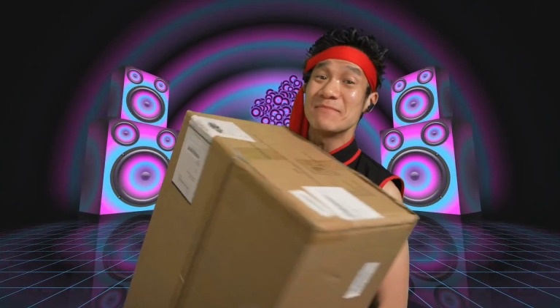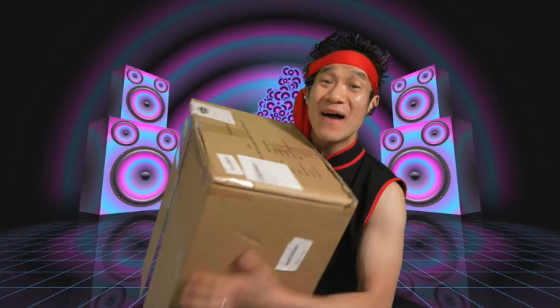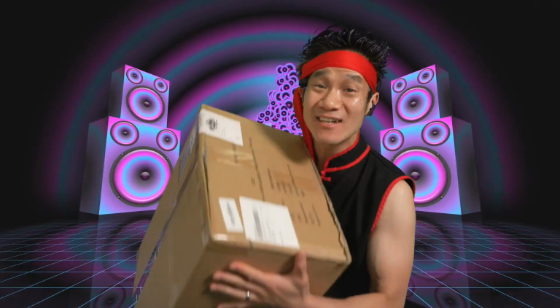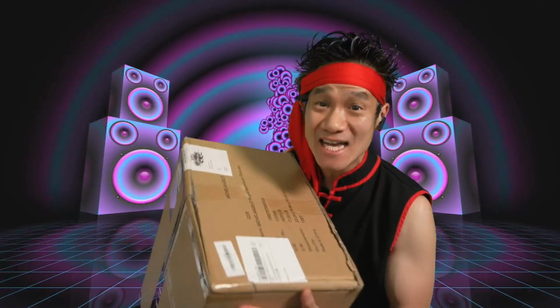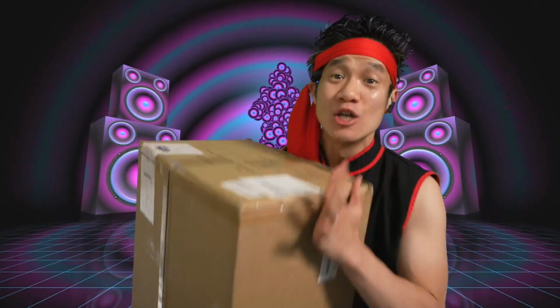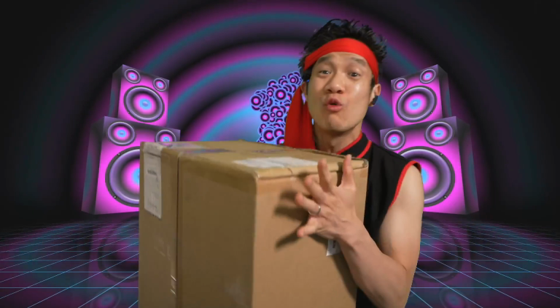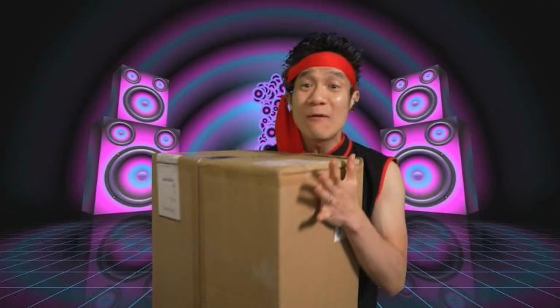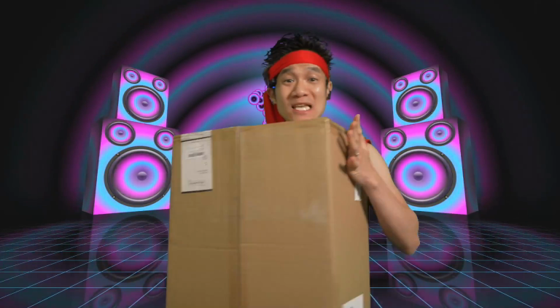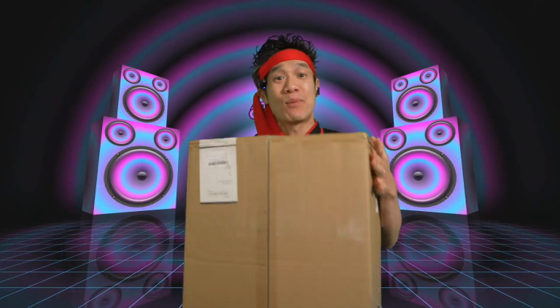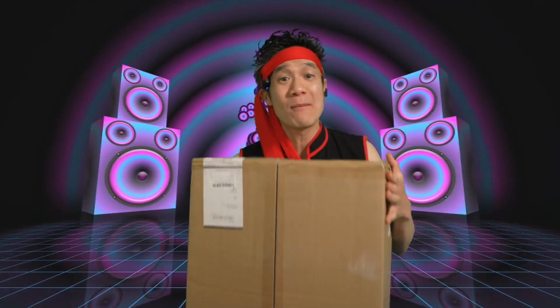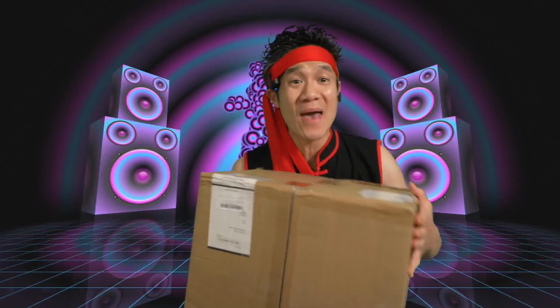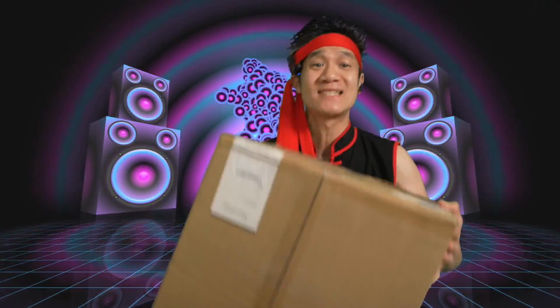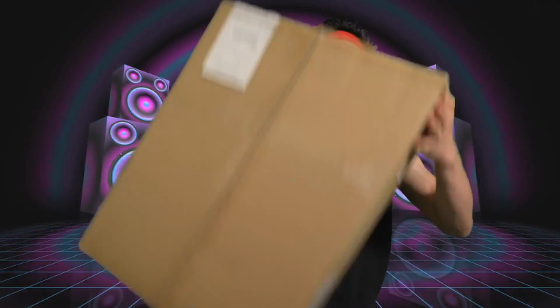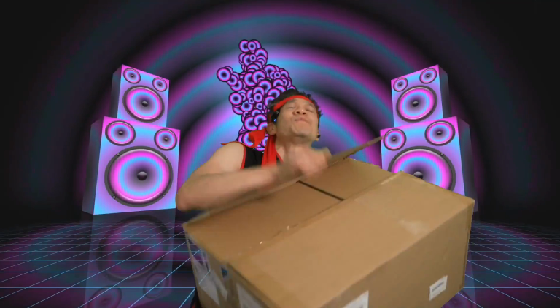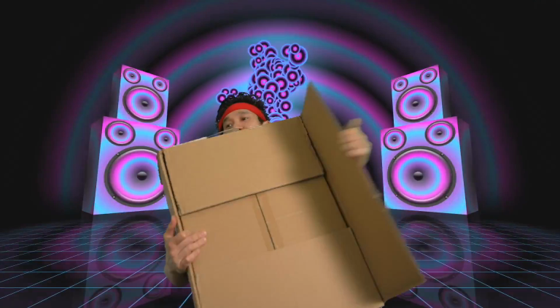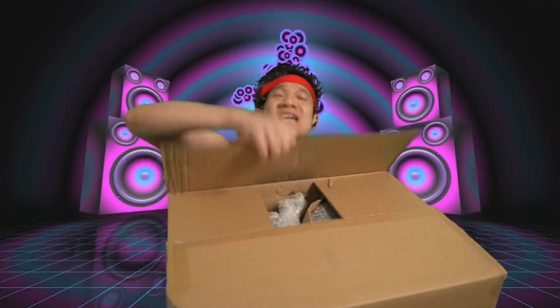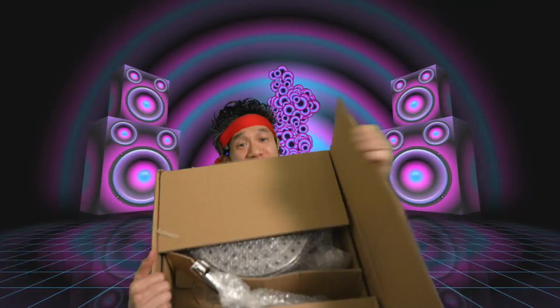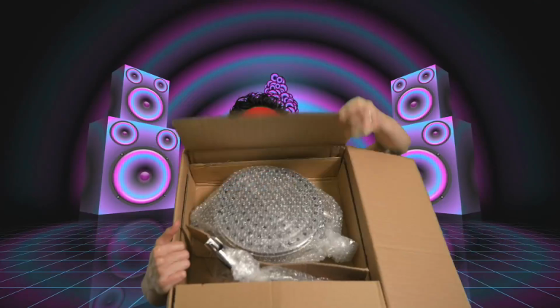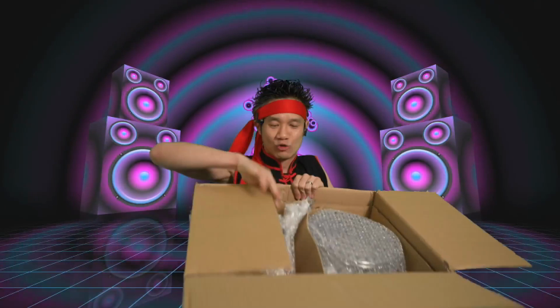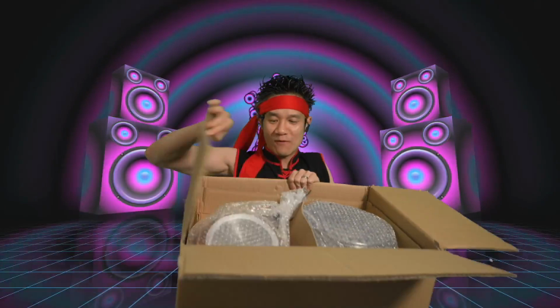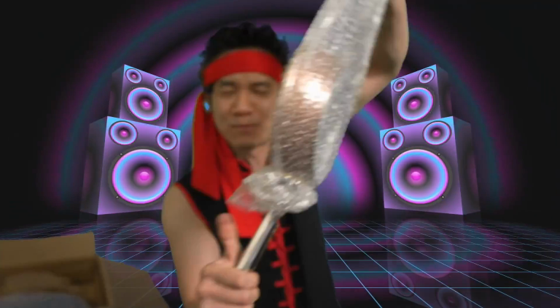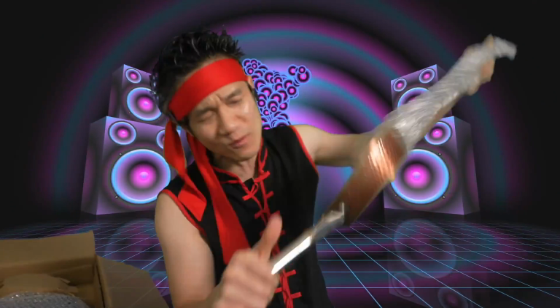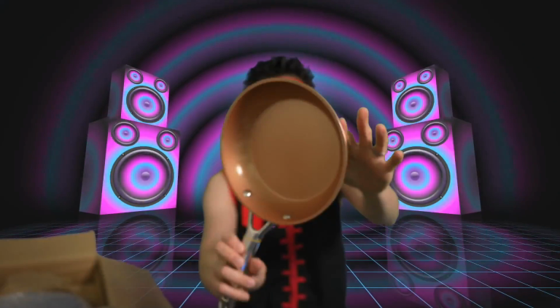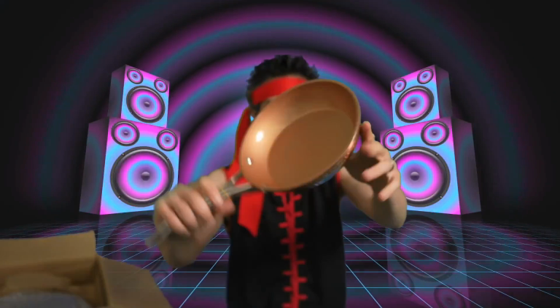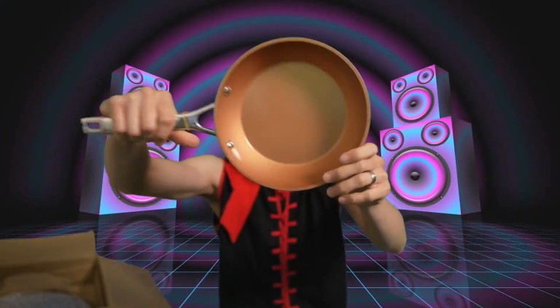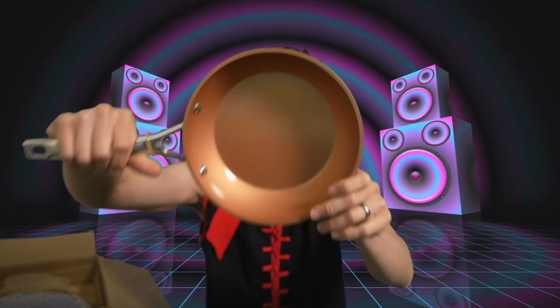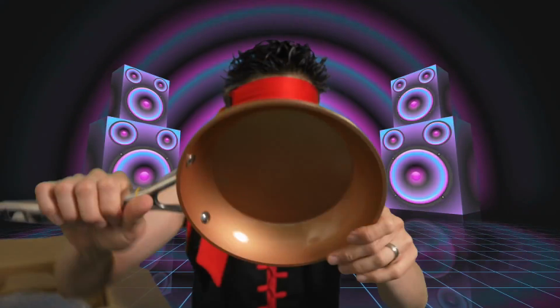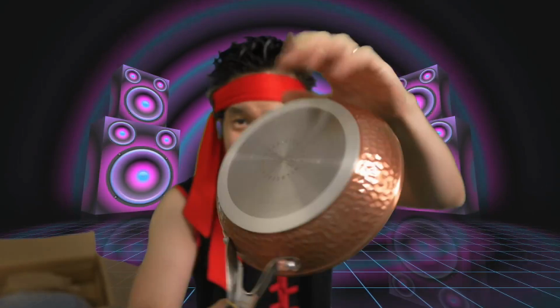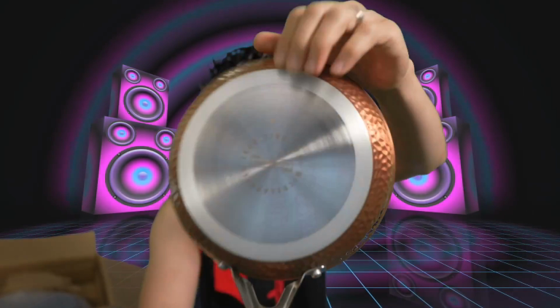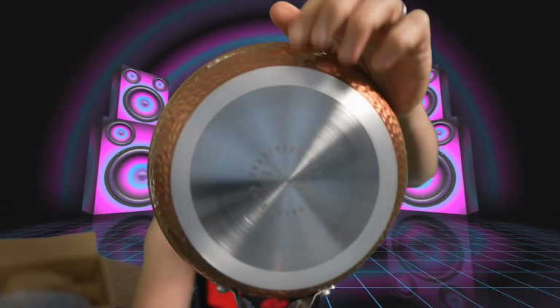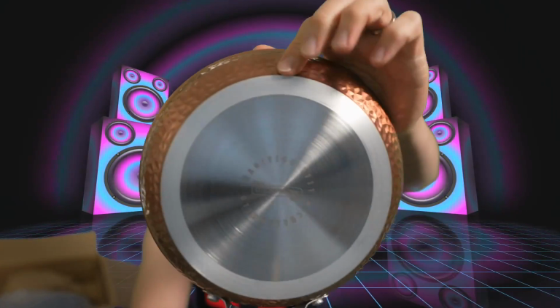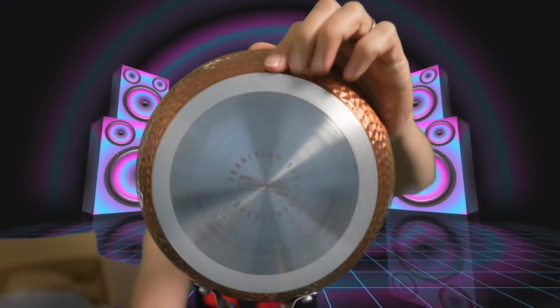The Michelangelo 12-piece pot and pan set. We have the pan right here. Nice induction bottom.